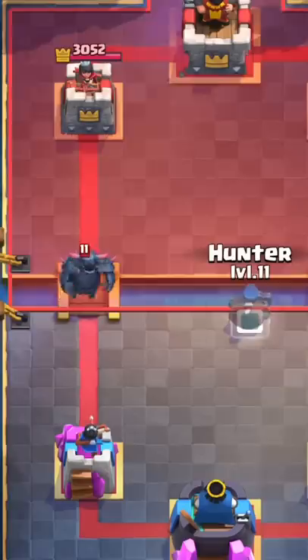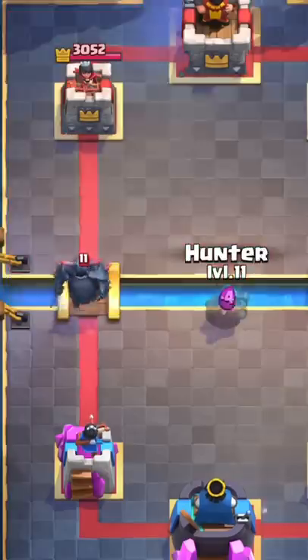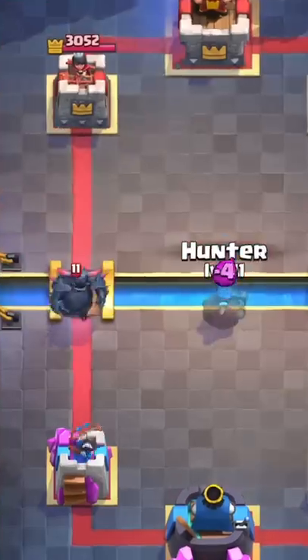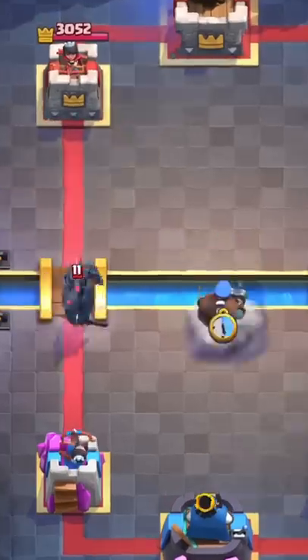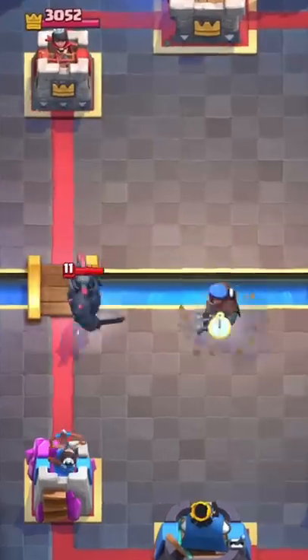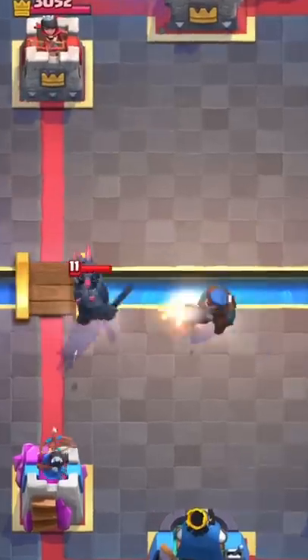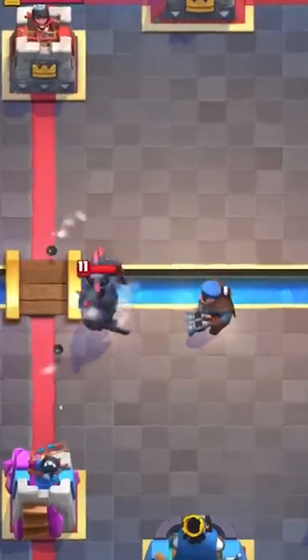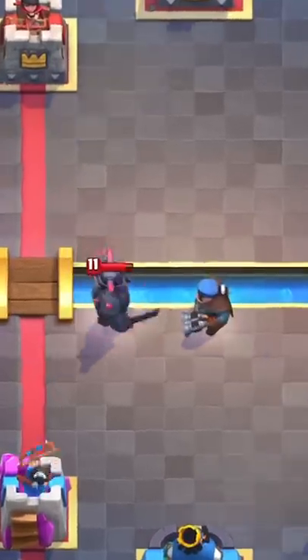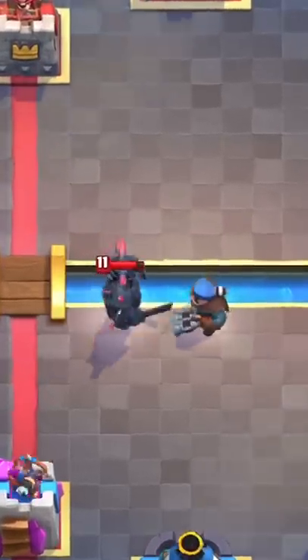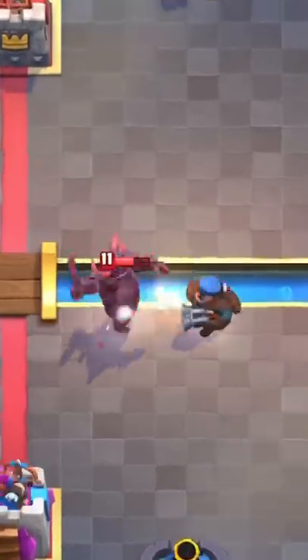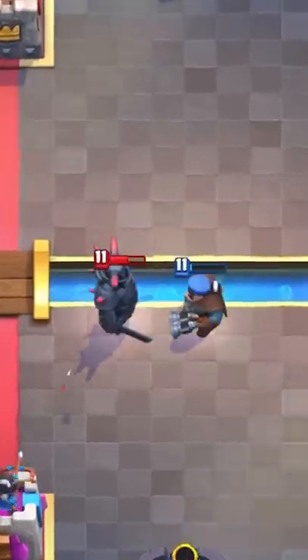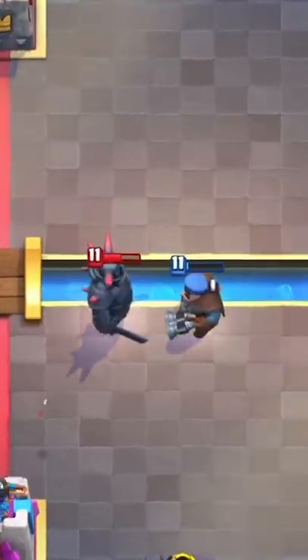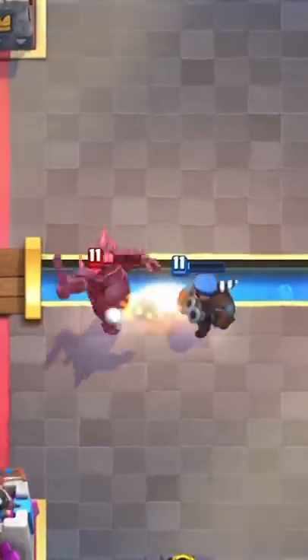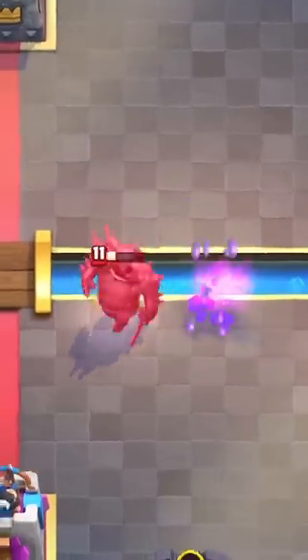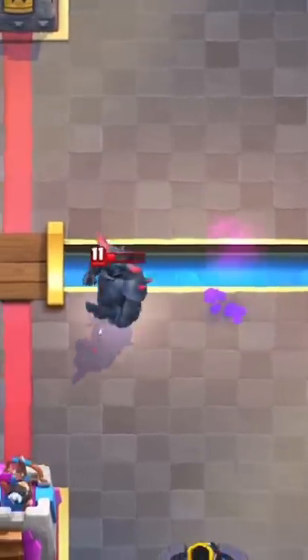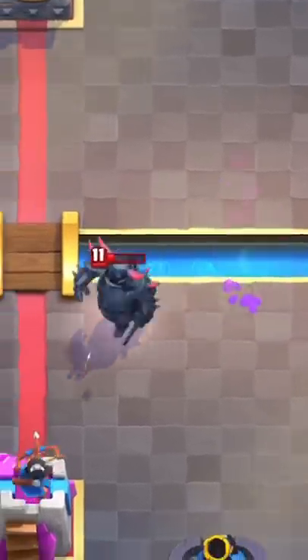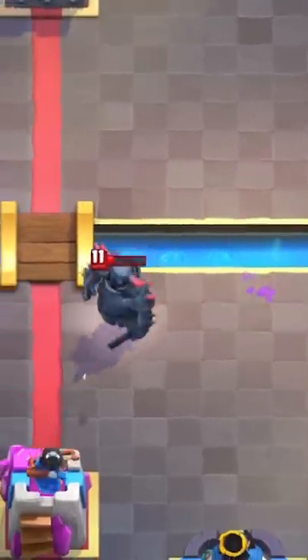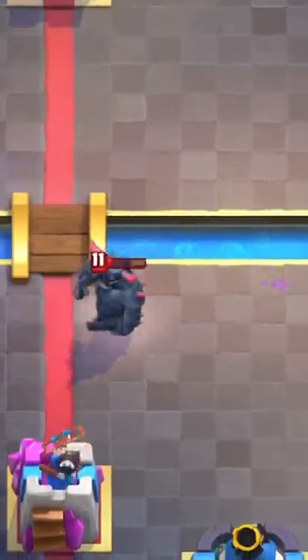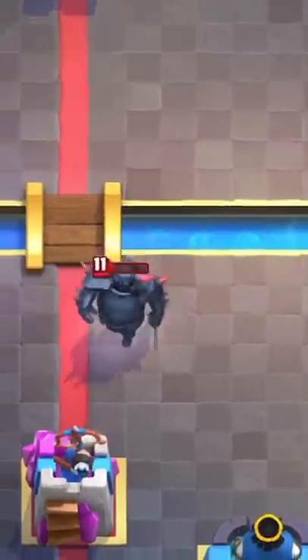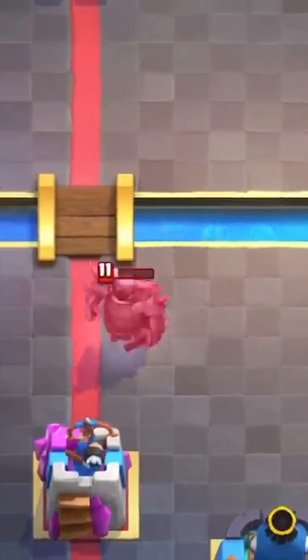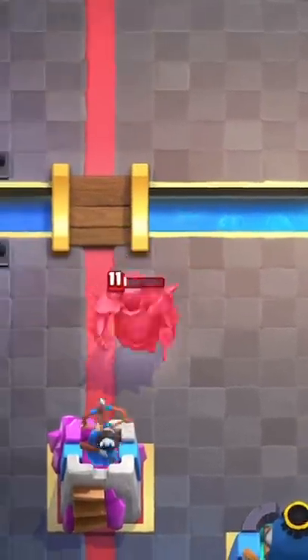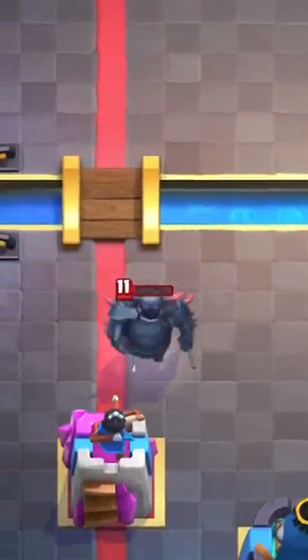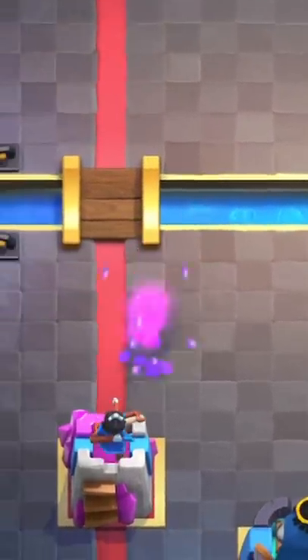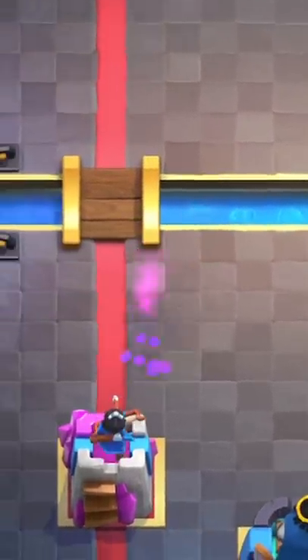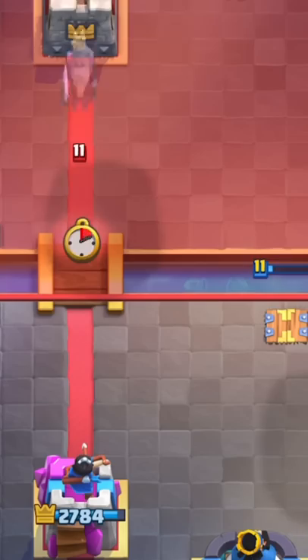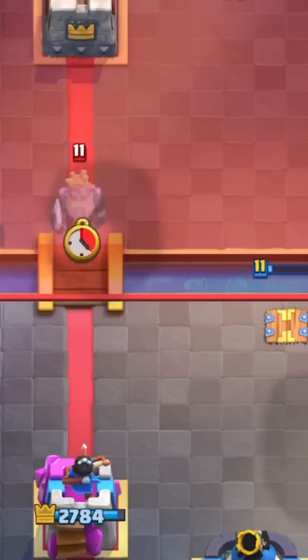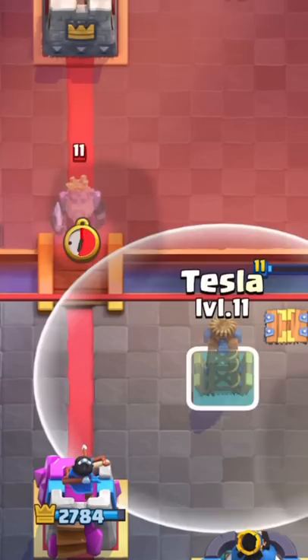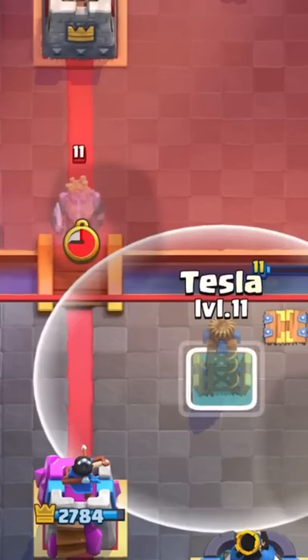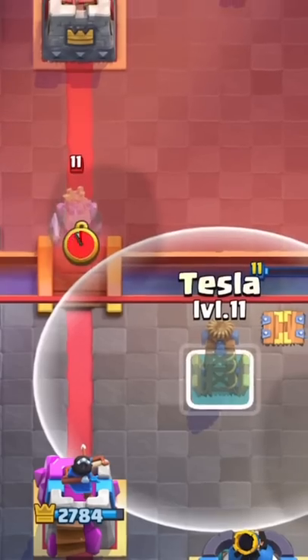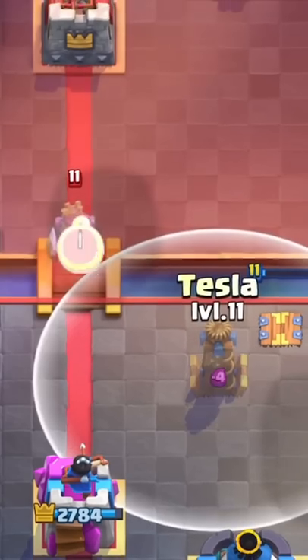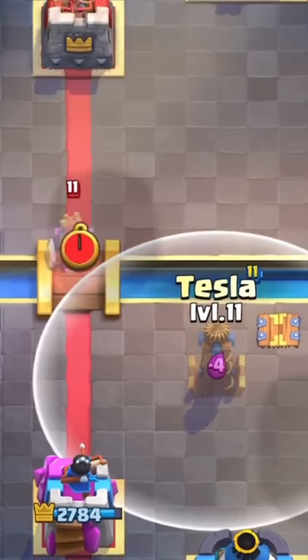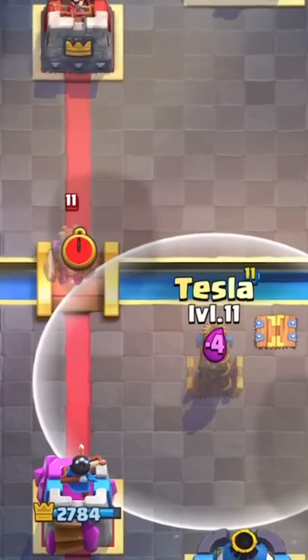You can fully kill a Mummy Packer with Hunter placed in this position. Use a Tesla to kill a Royal Ghost.